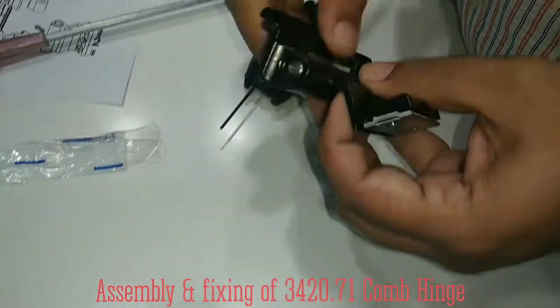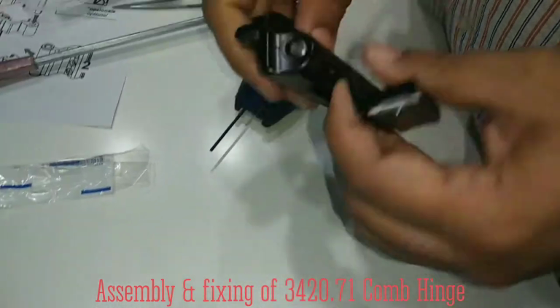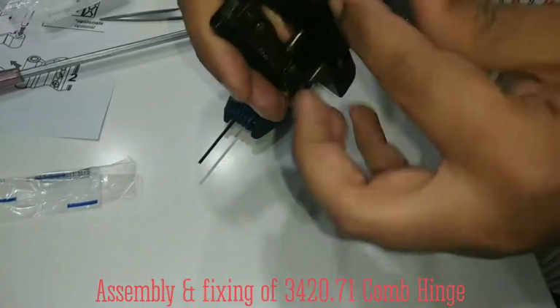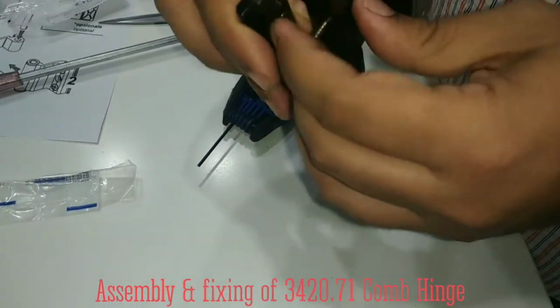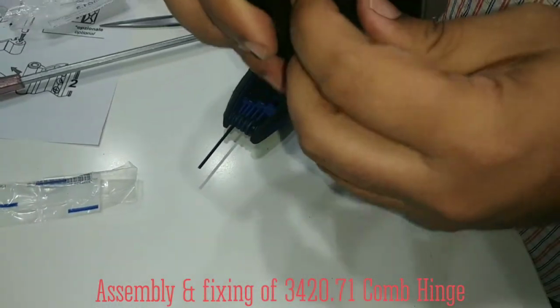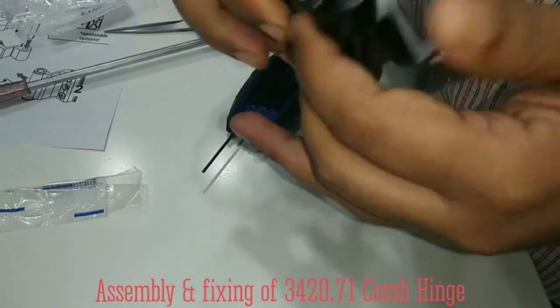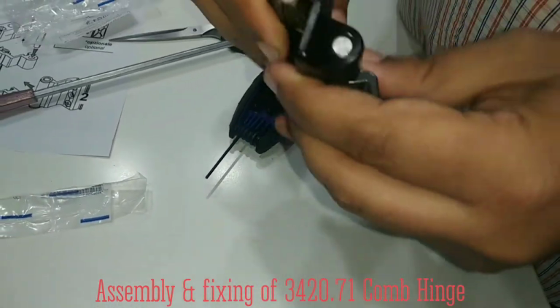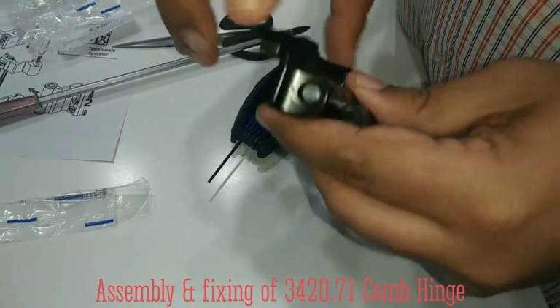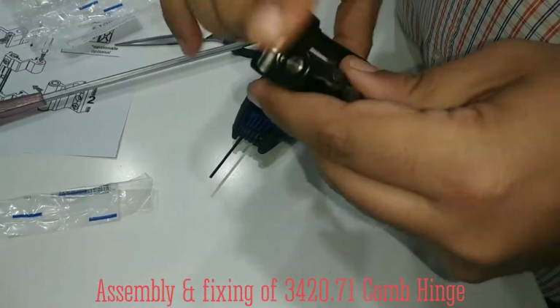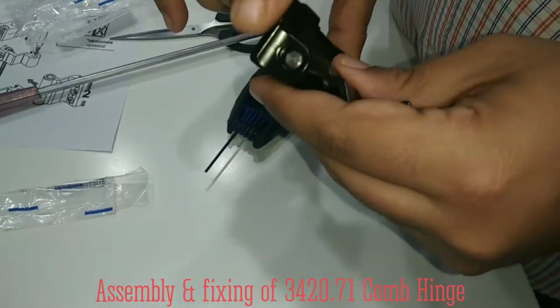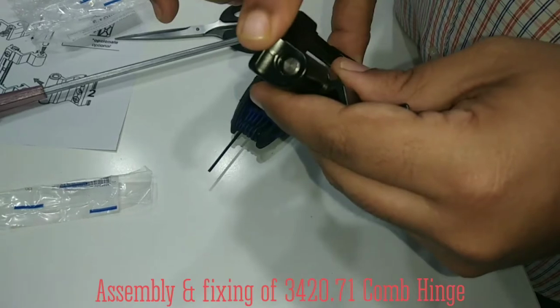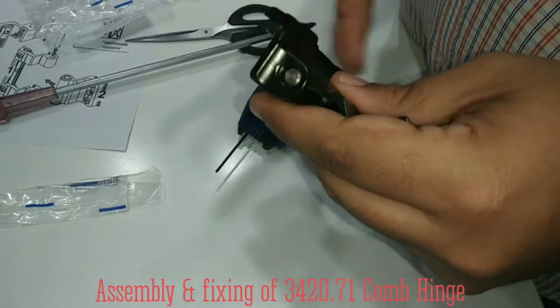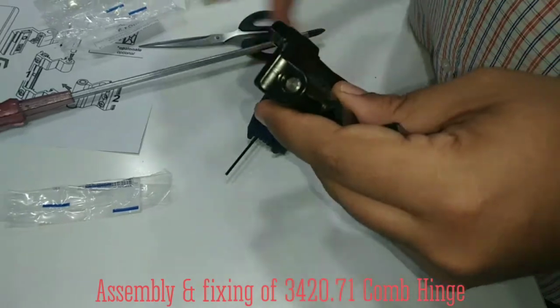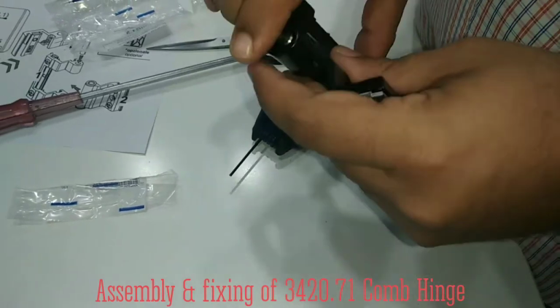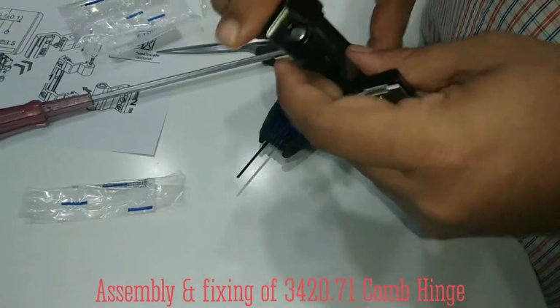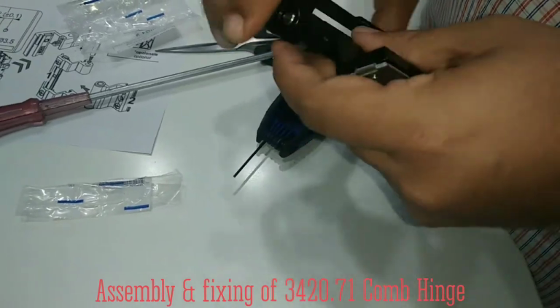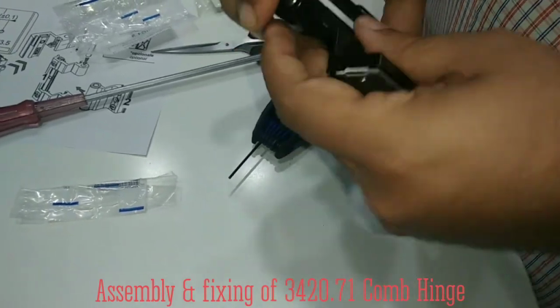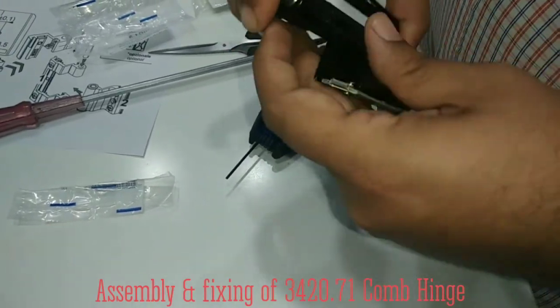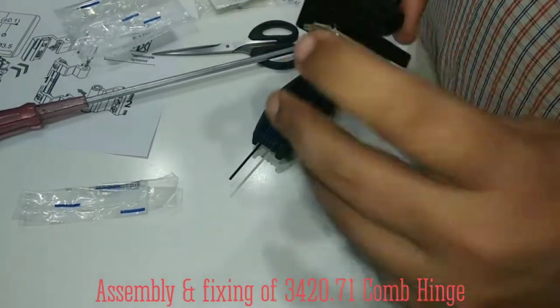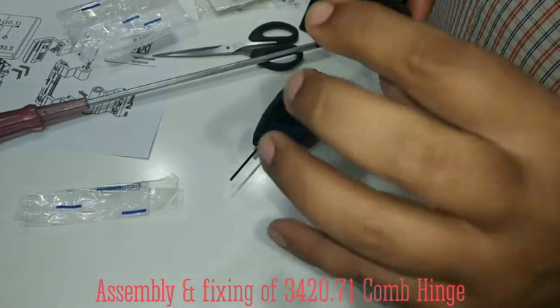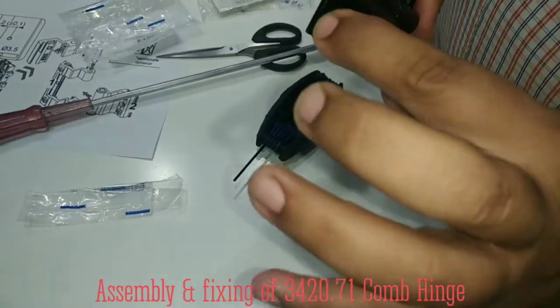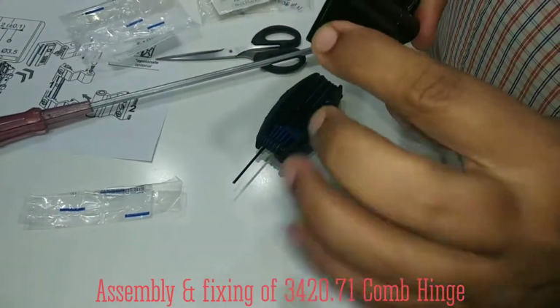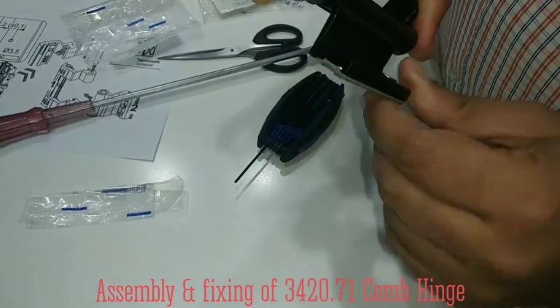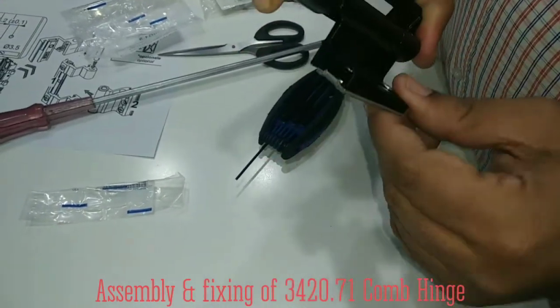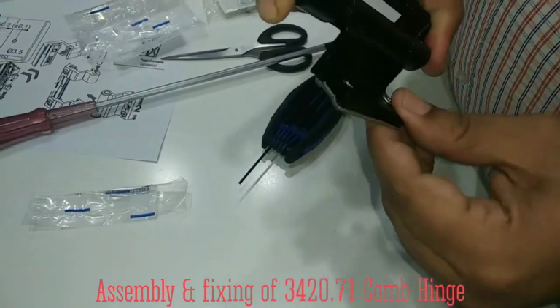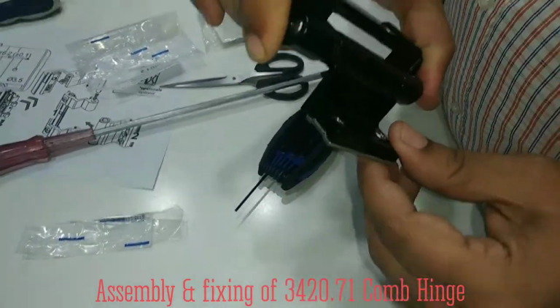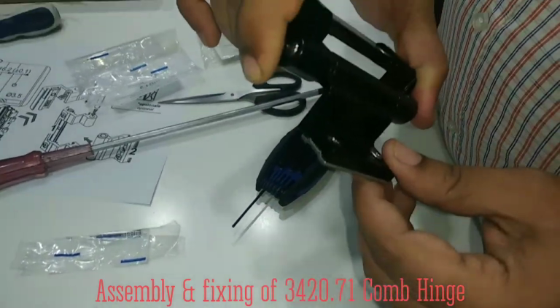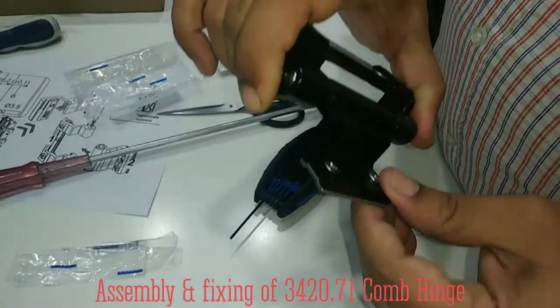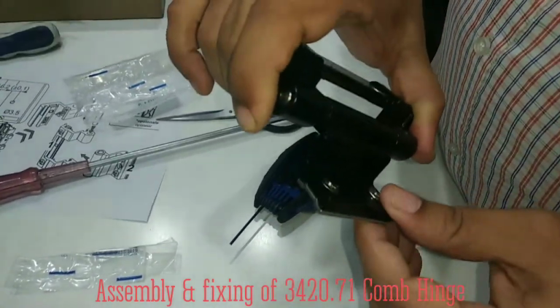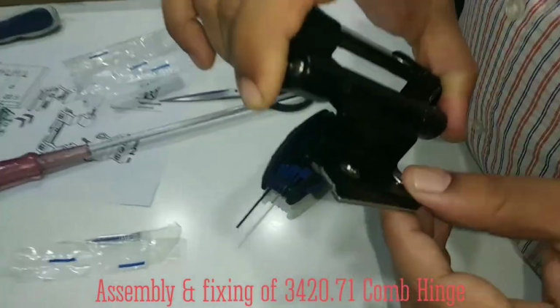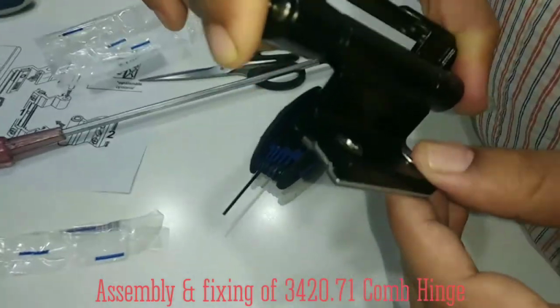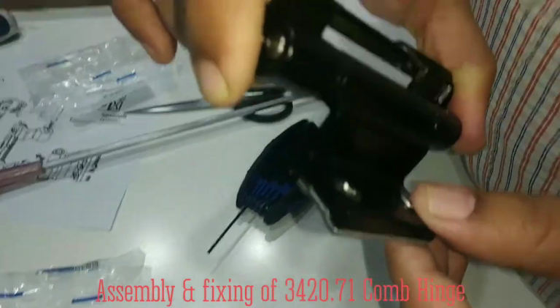Now, this particular part will go in the outer frame, and this will go in the sash. I will show you now how to fix it in the profile.